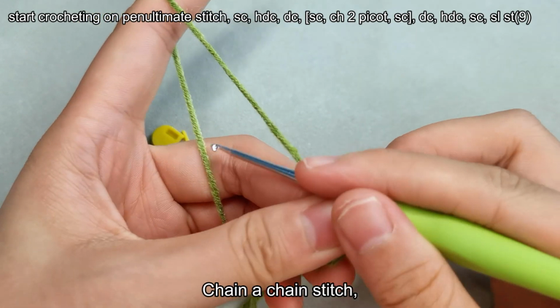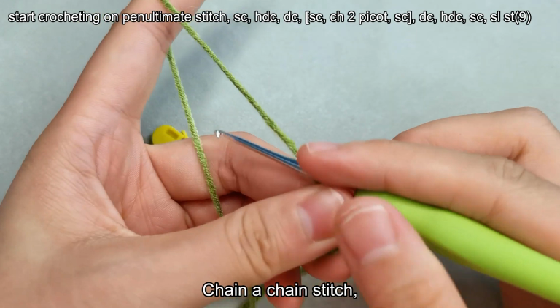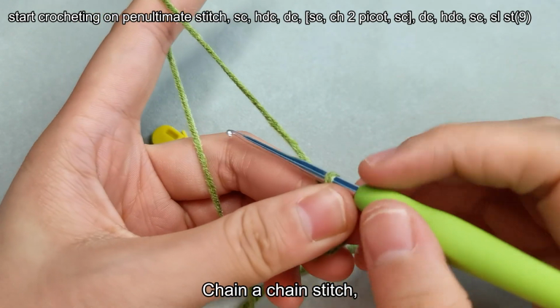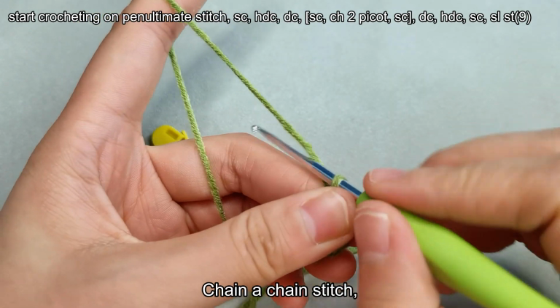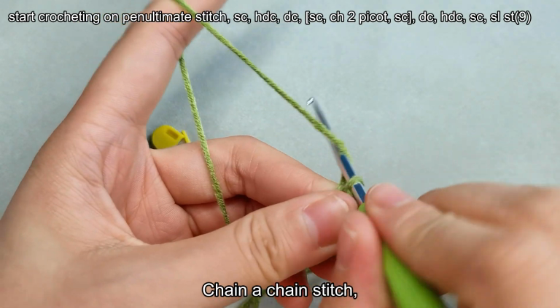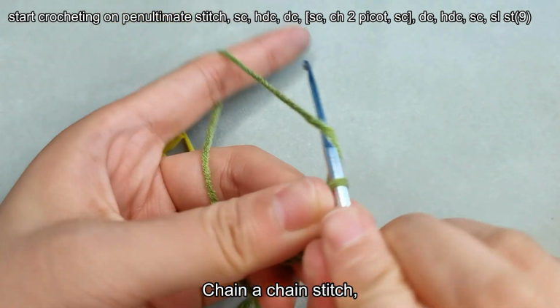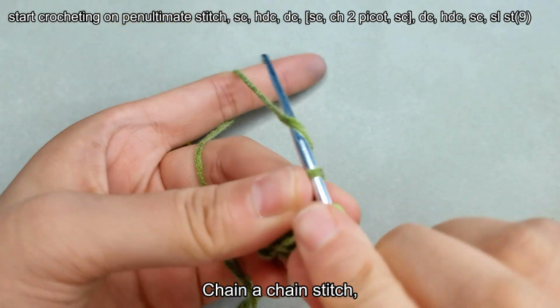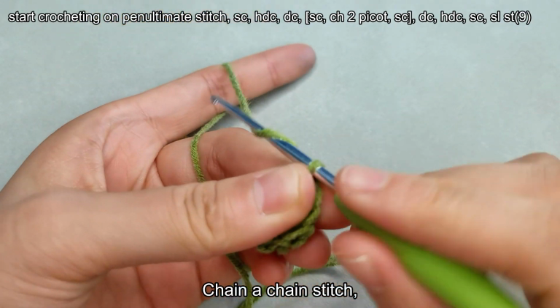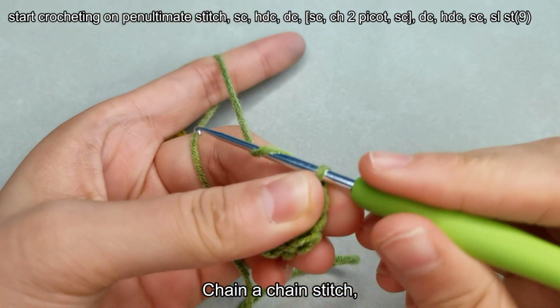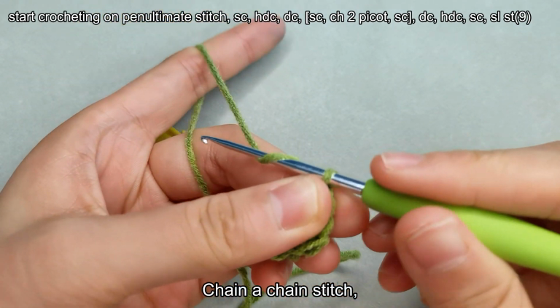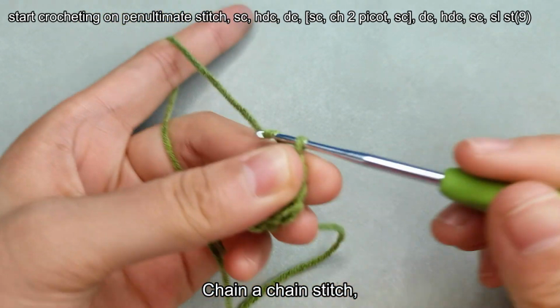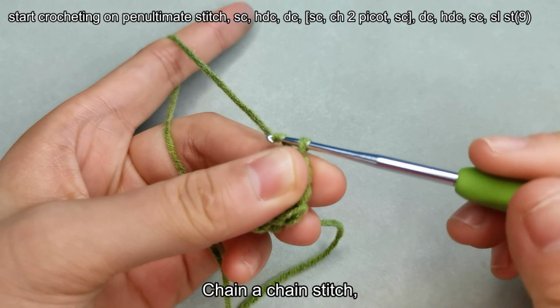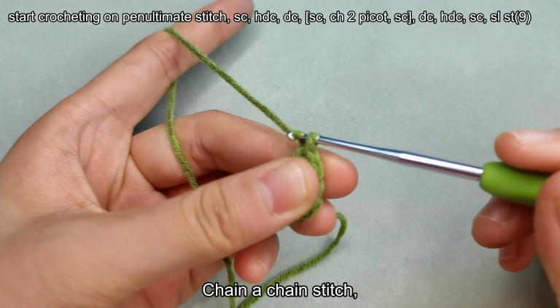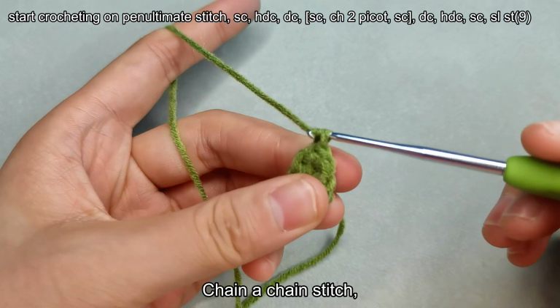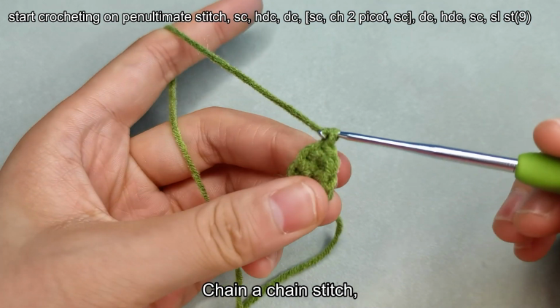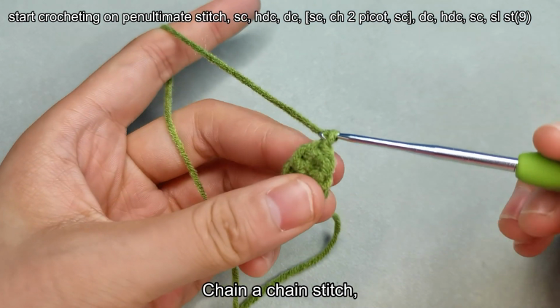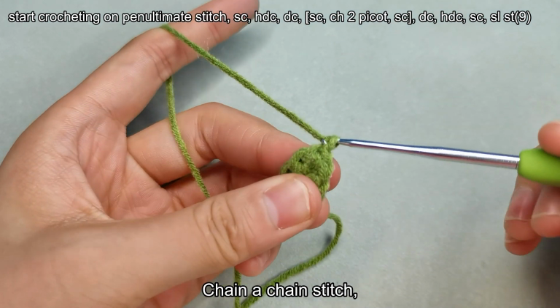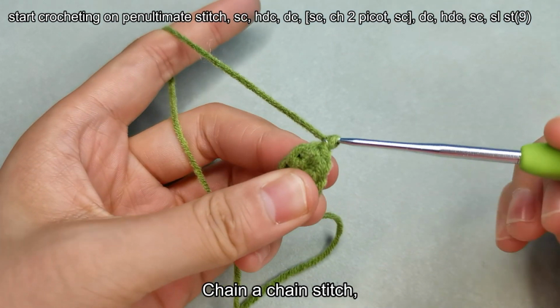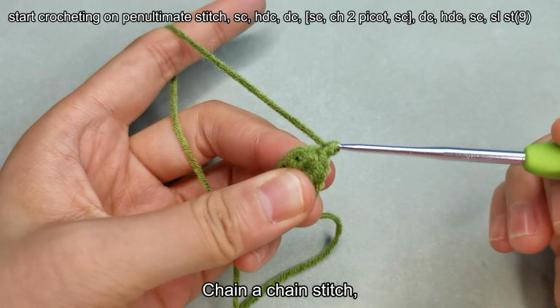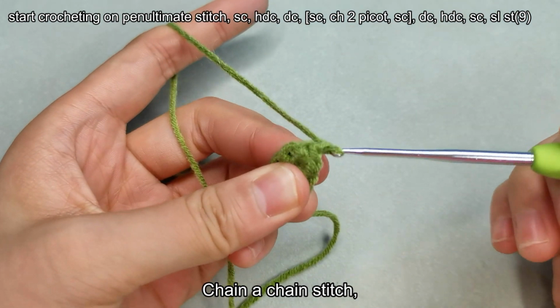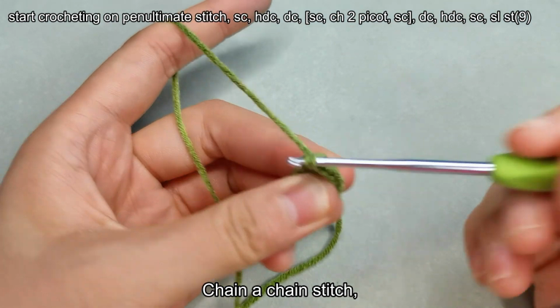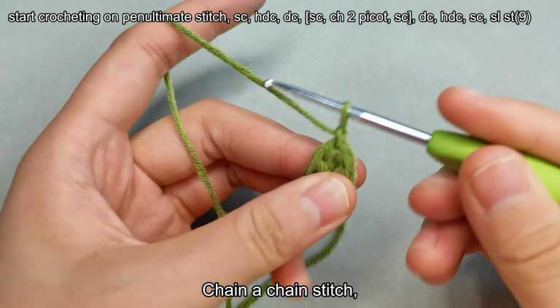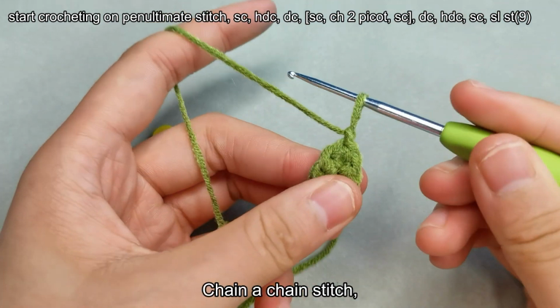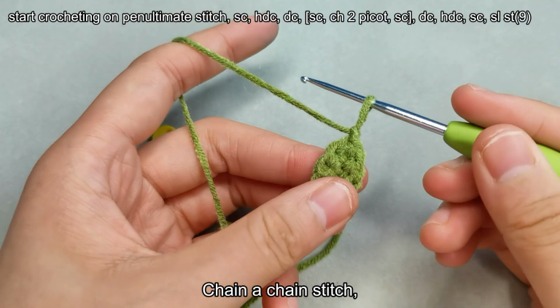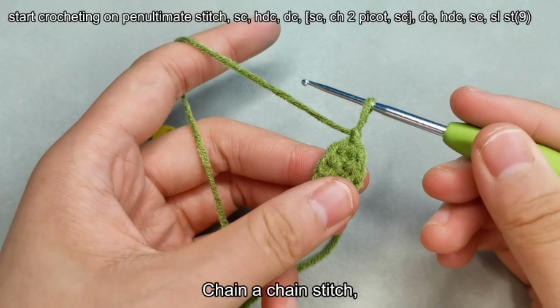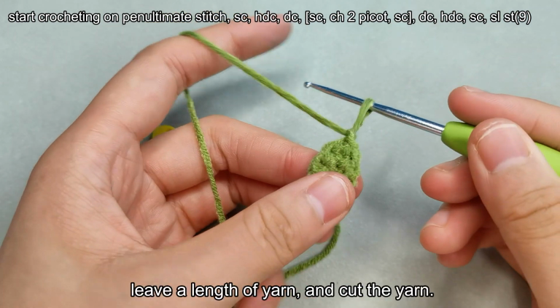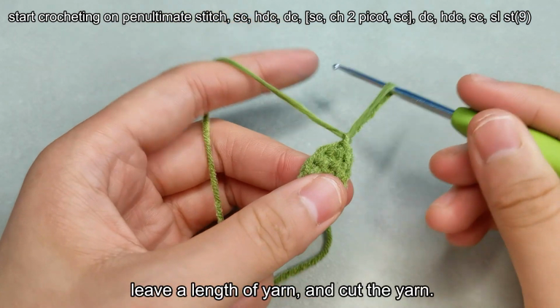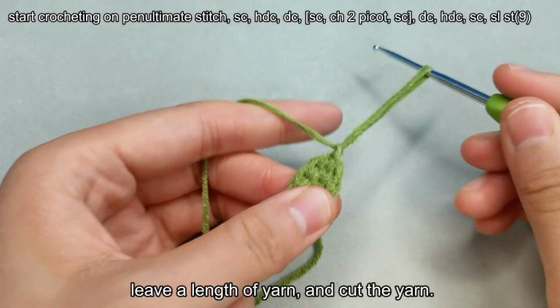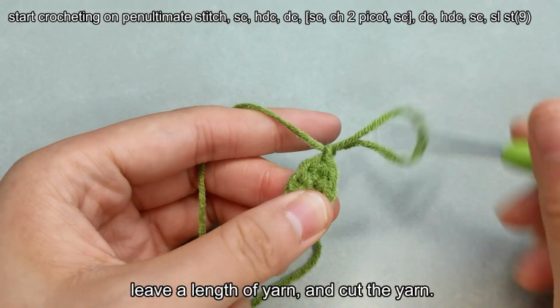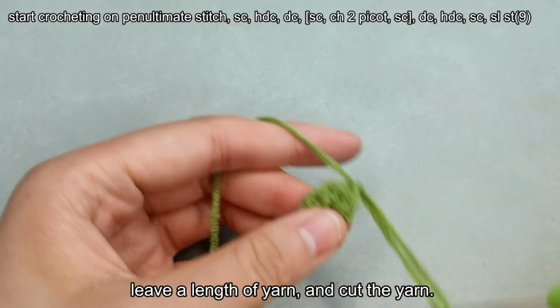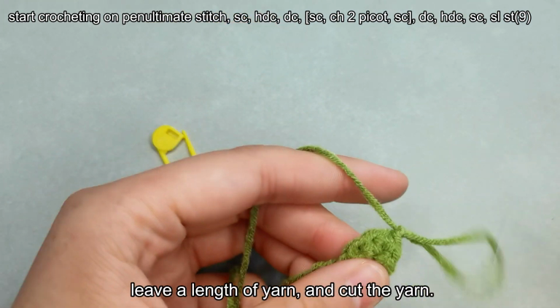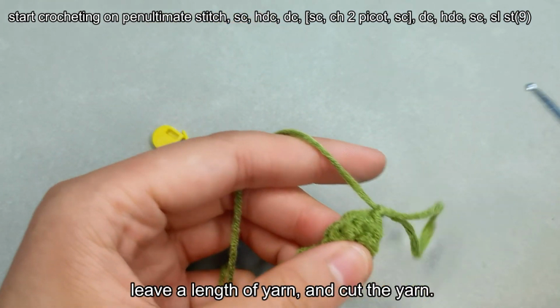Chain a chain stitch. Leave a length of yarn and cut the yarn.